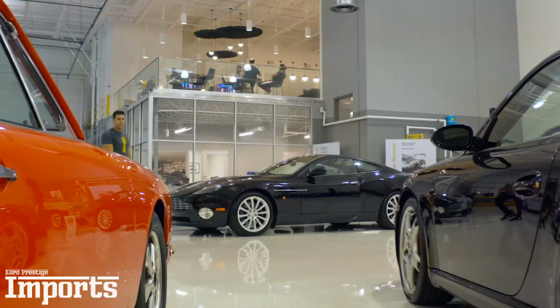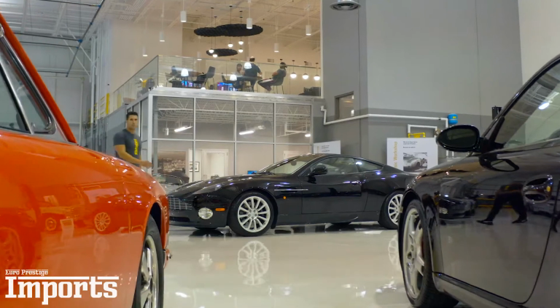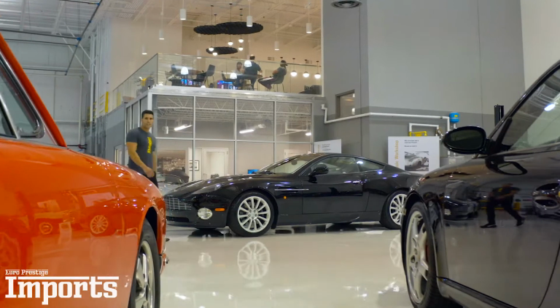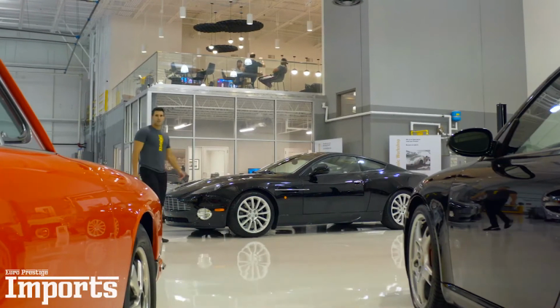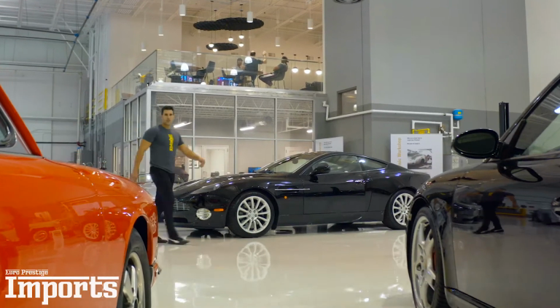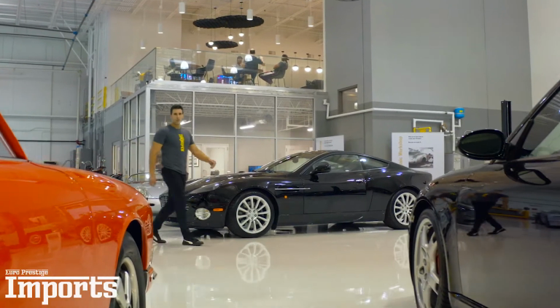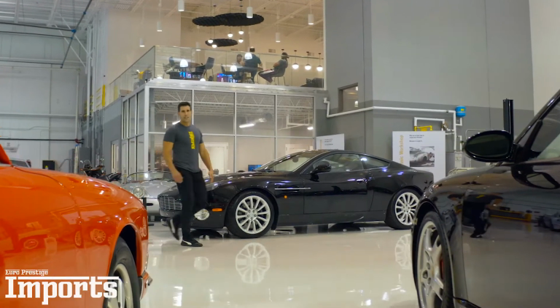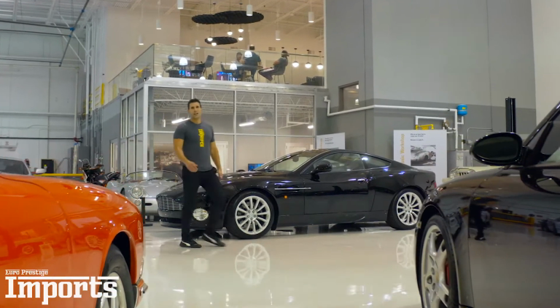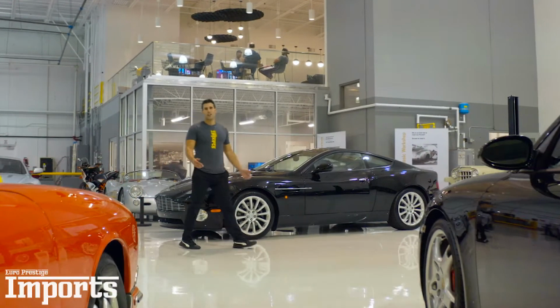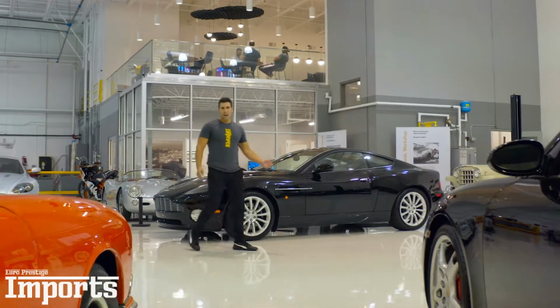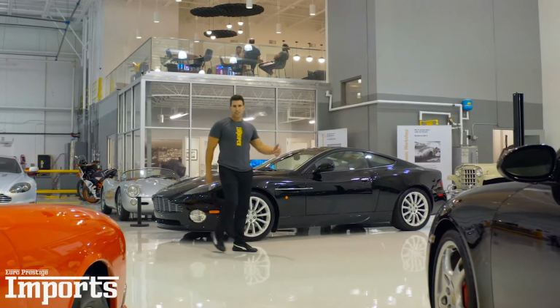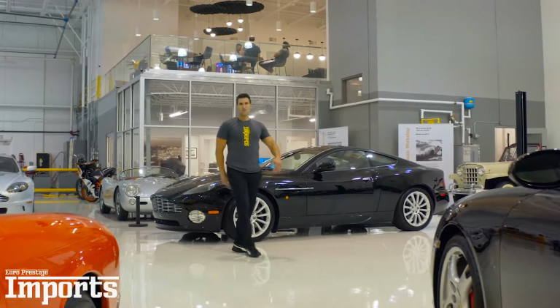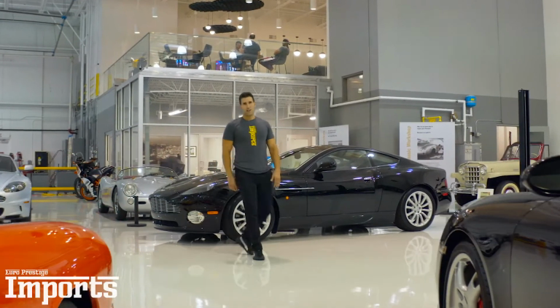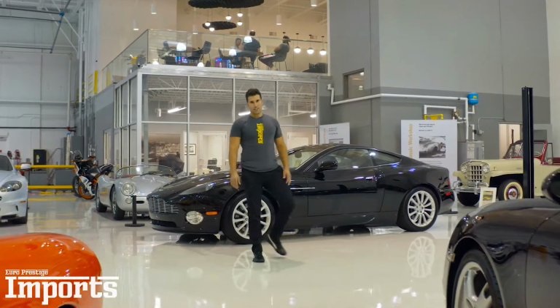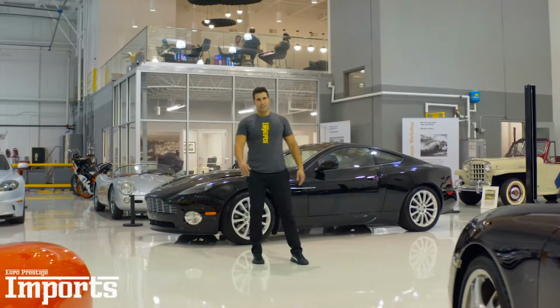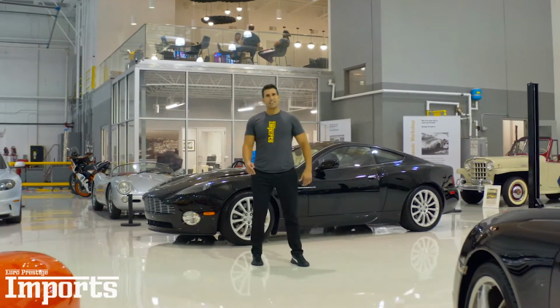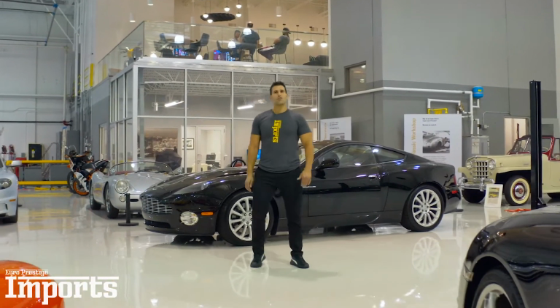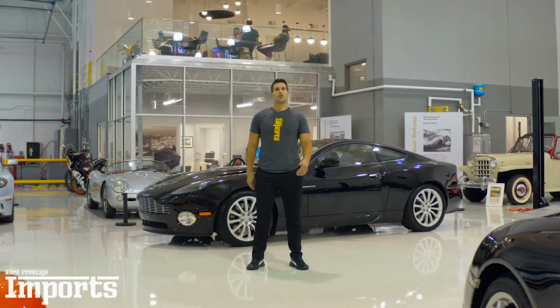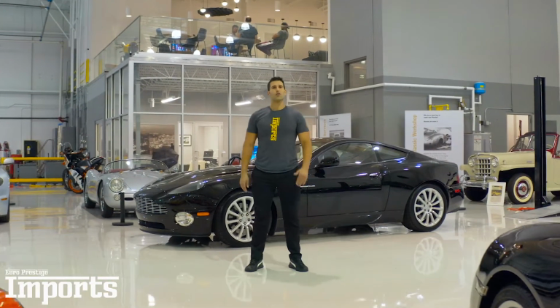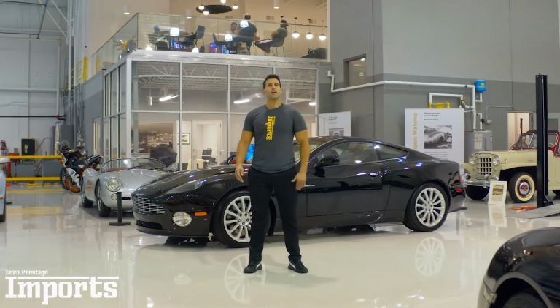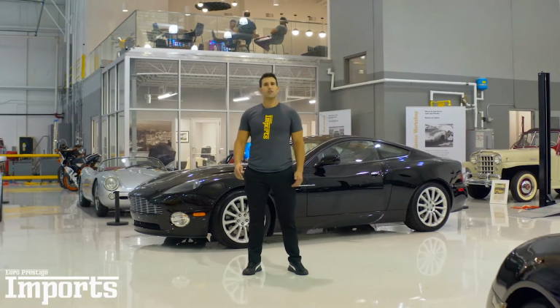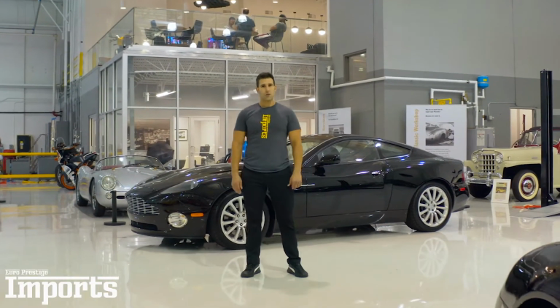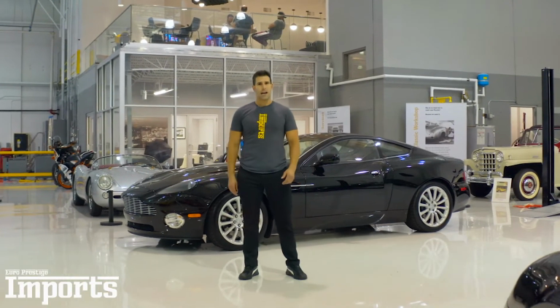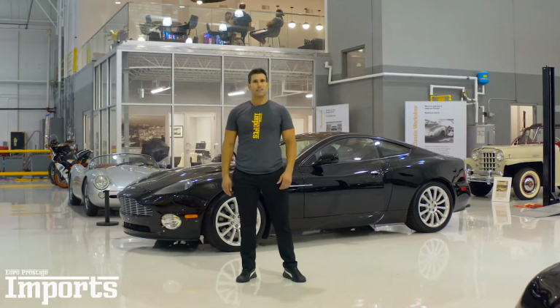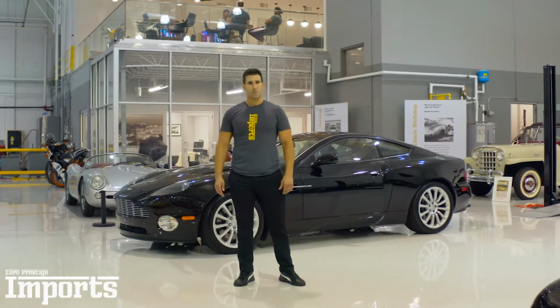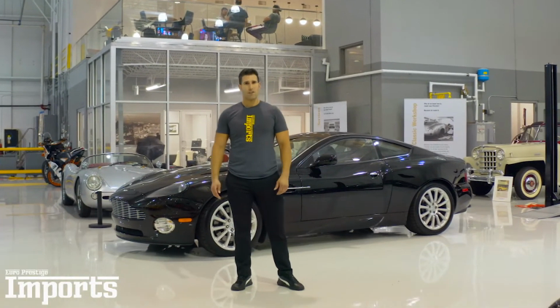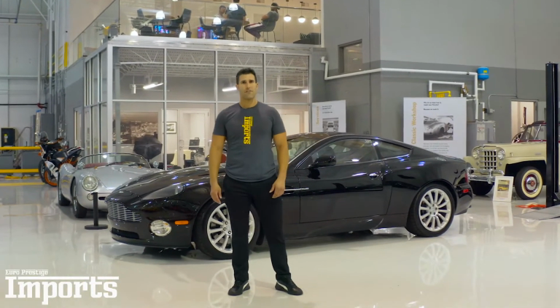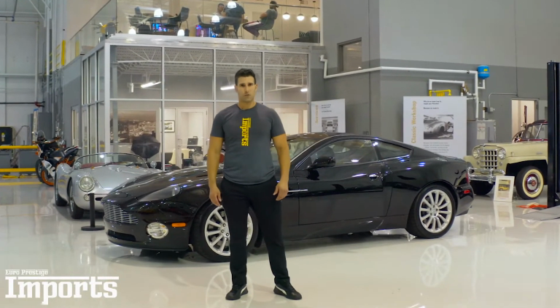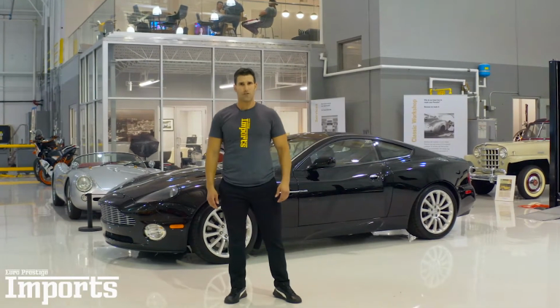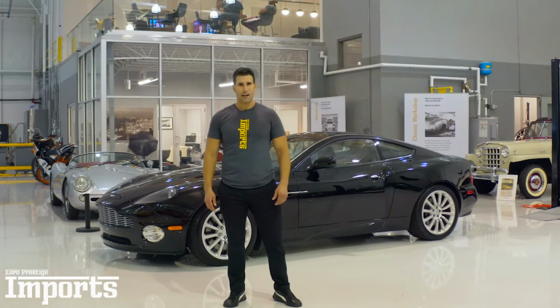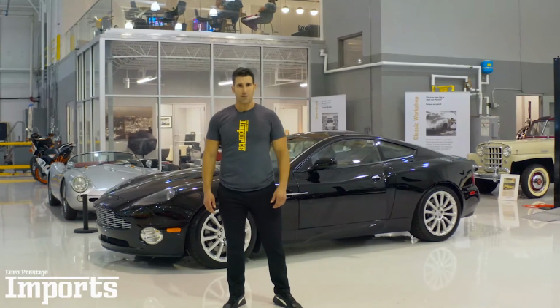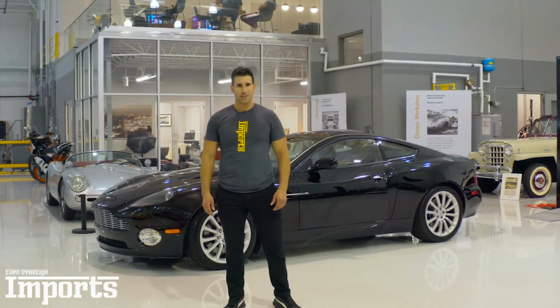And I present to you yet another Aston Martin. This is our 2003 Aston Martin V12 Vanquish.